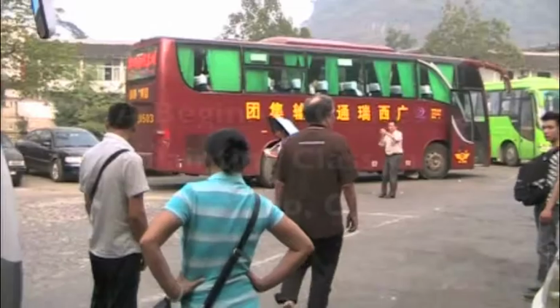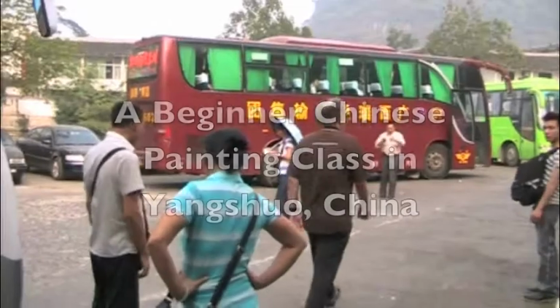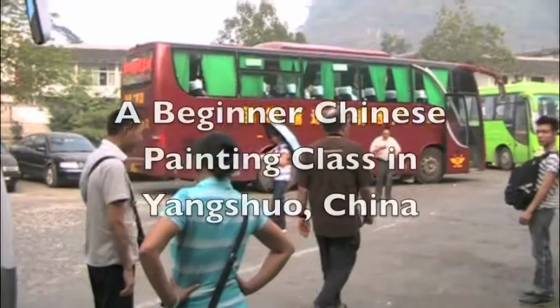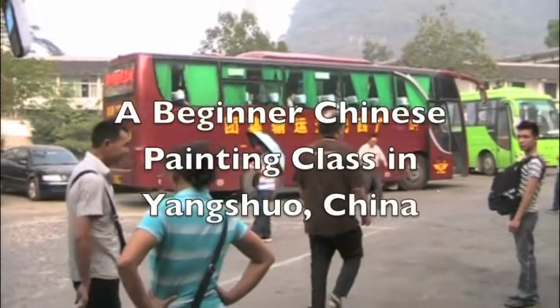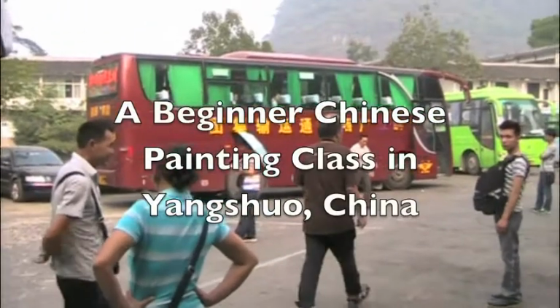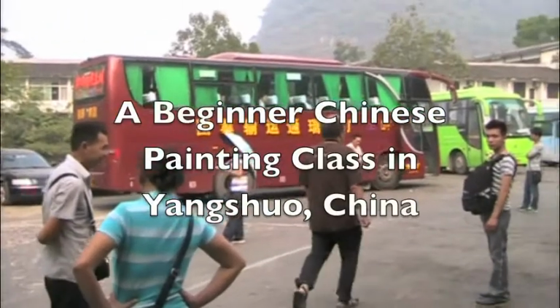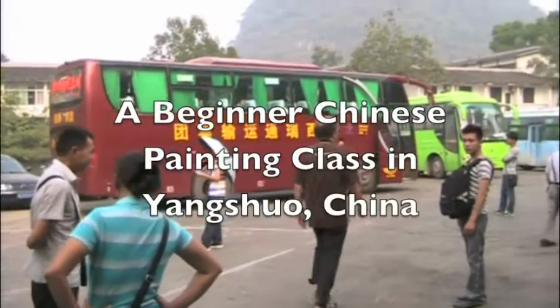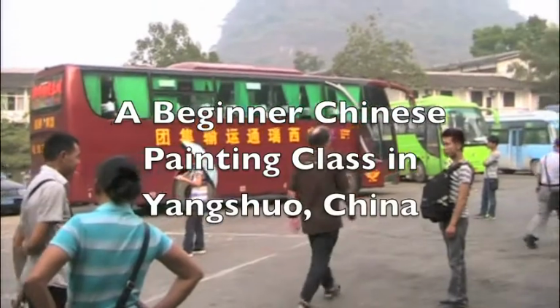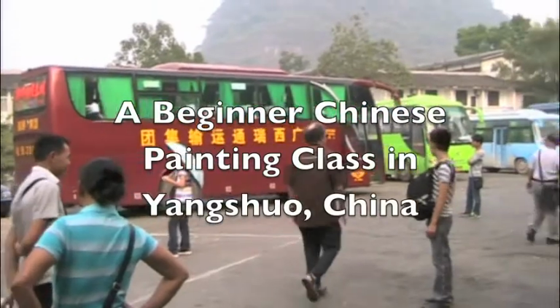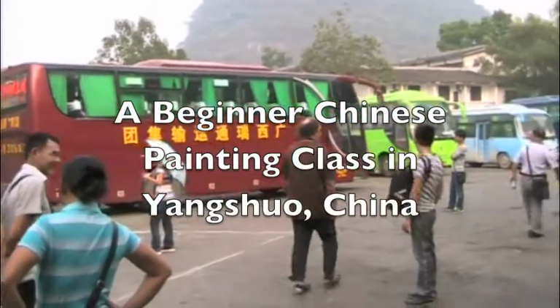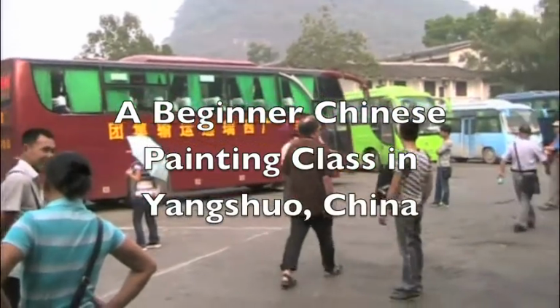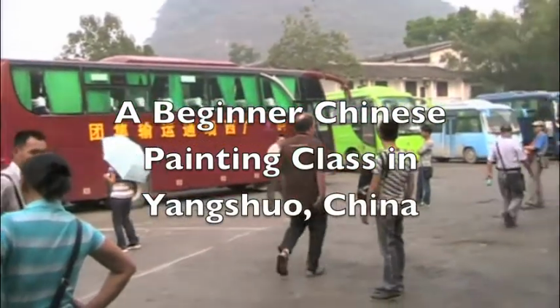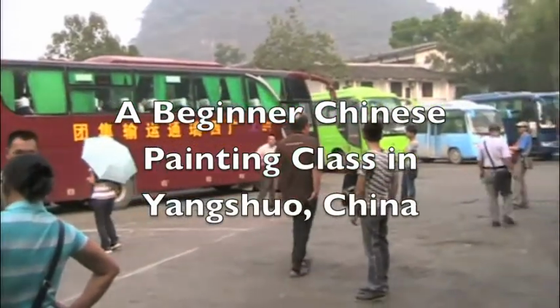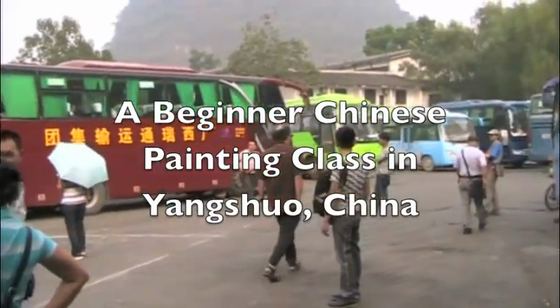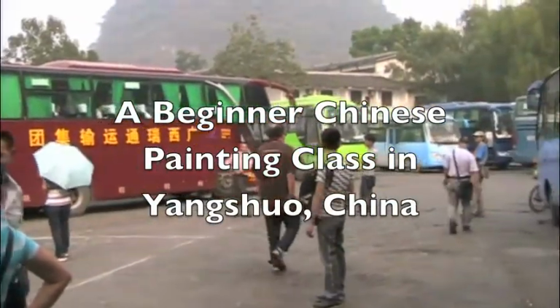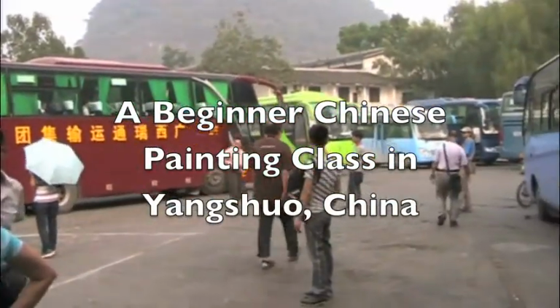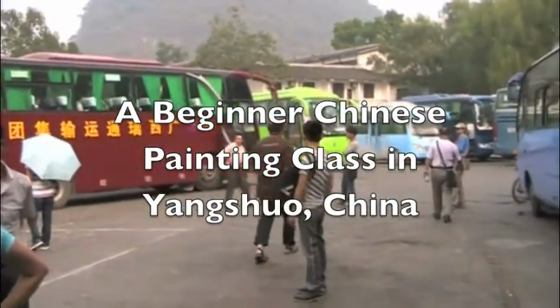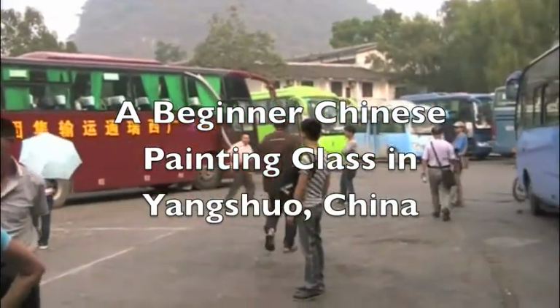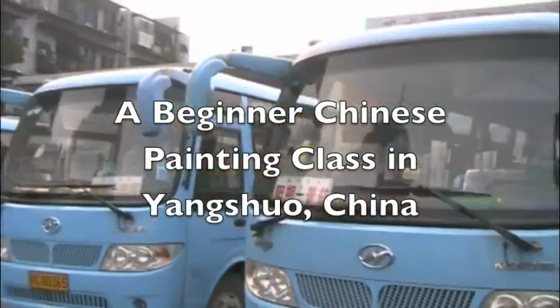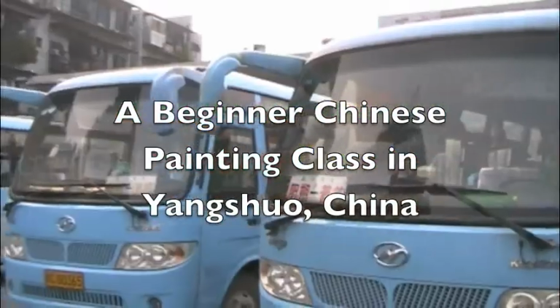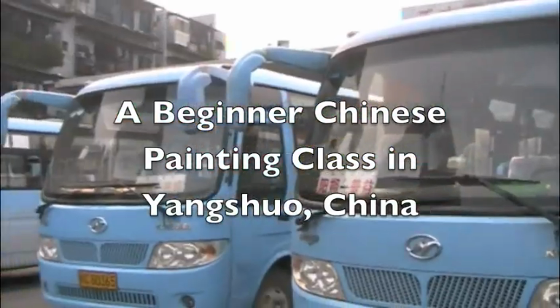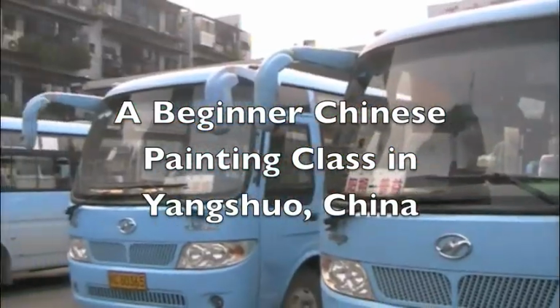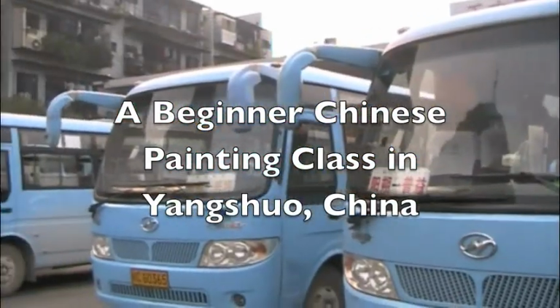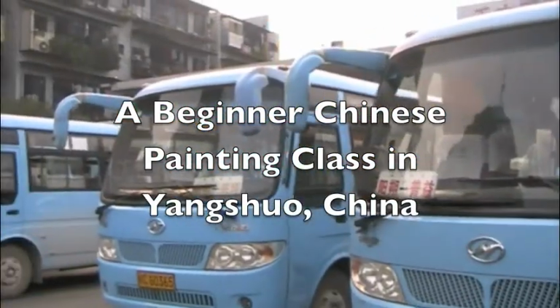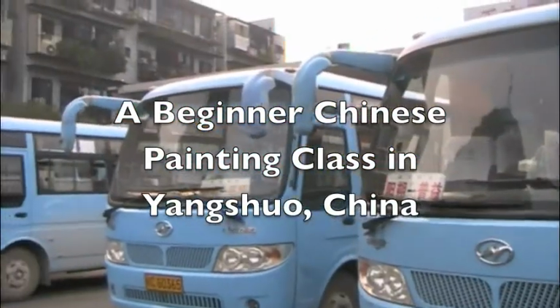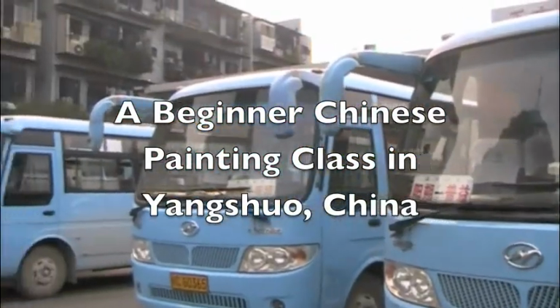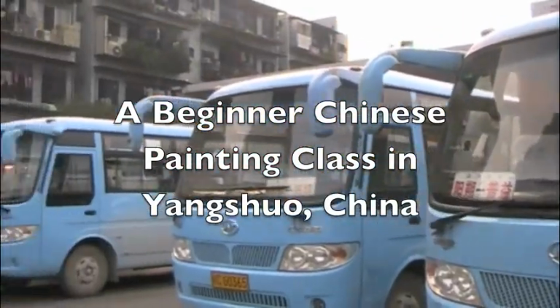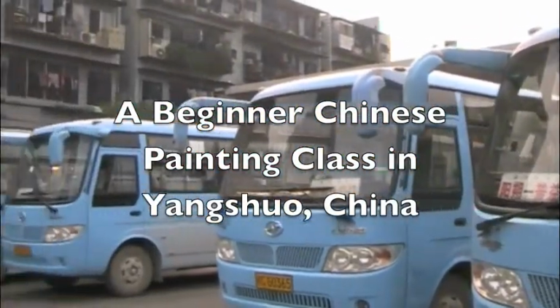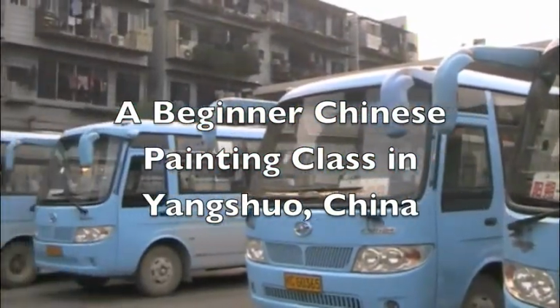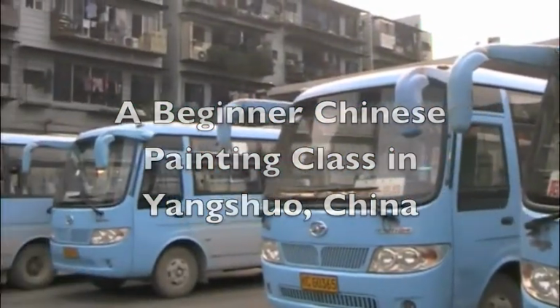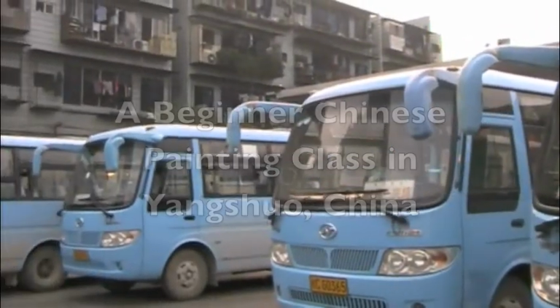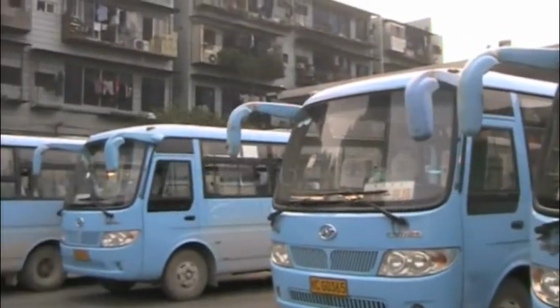This is a very, very busy Yangshuo bus station. How you know which bus to take is beyond me though.